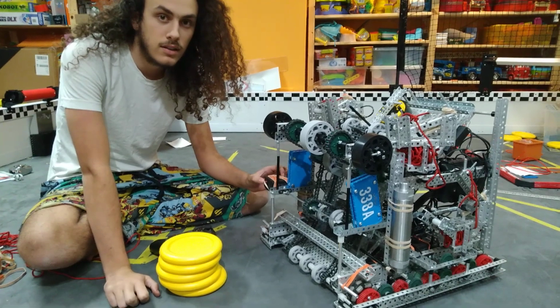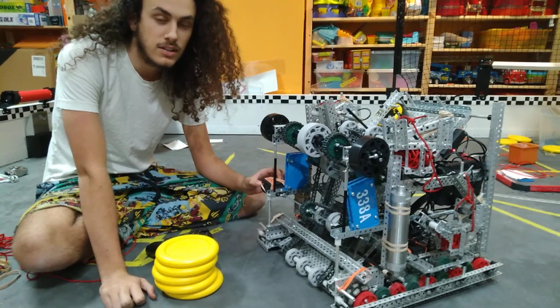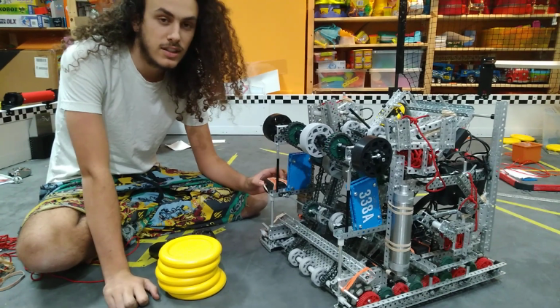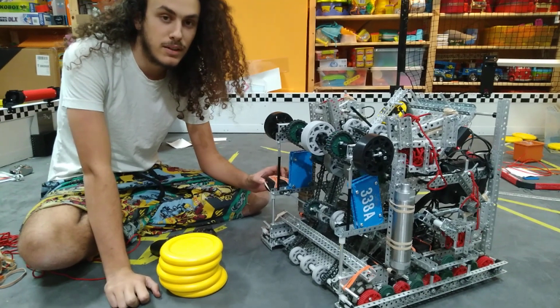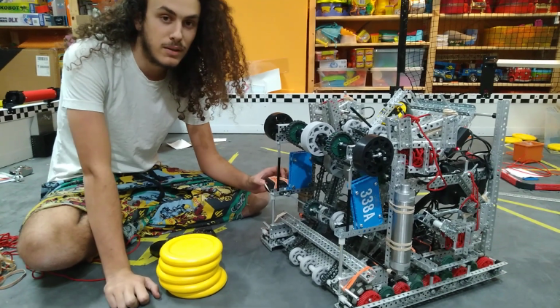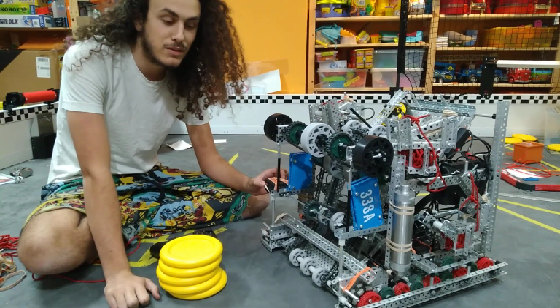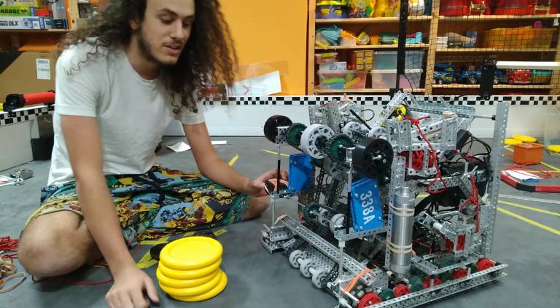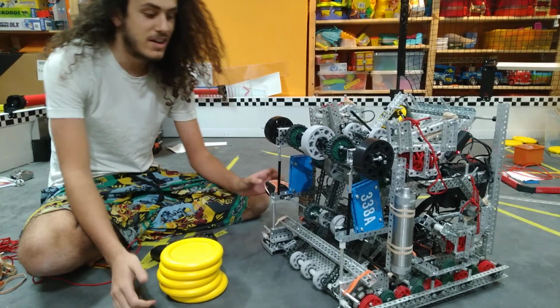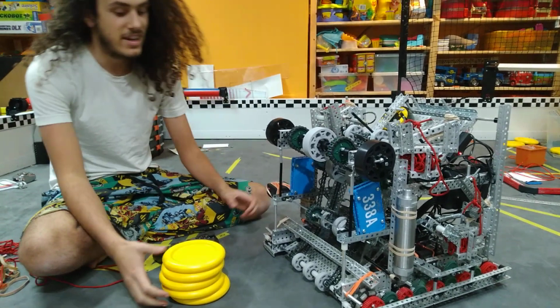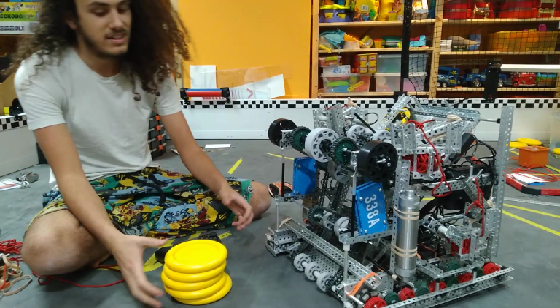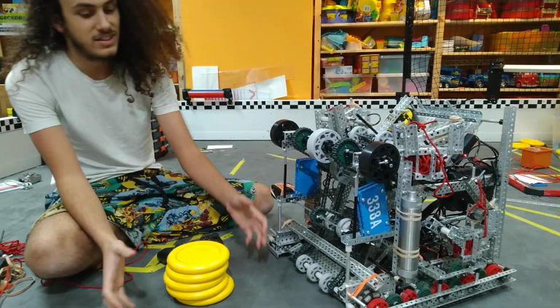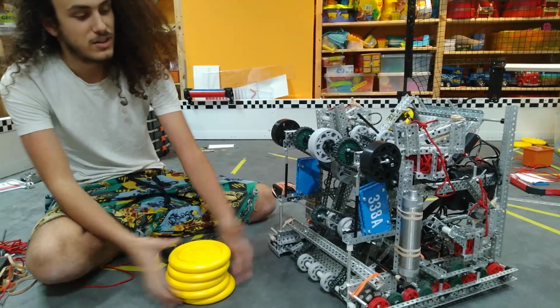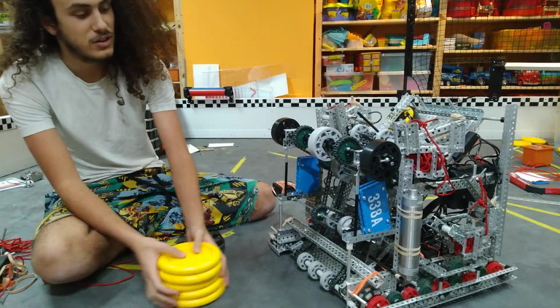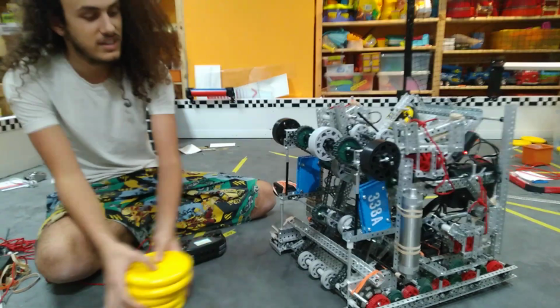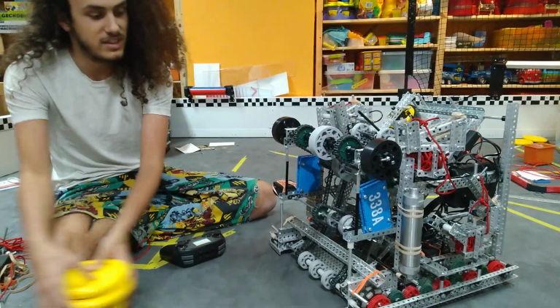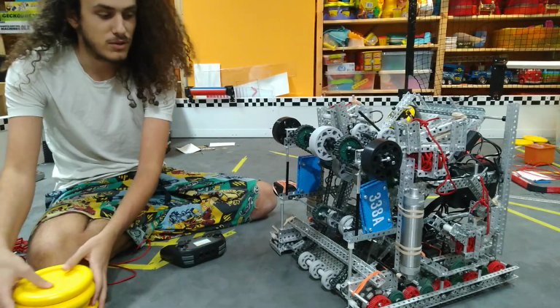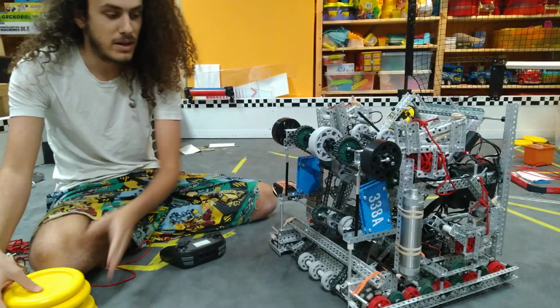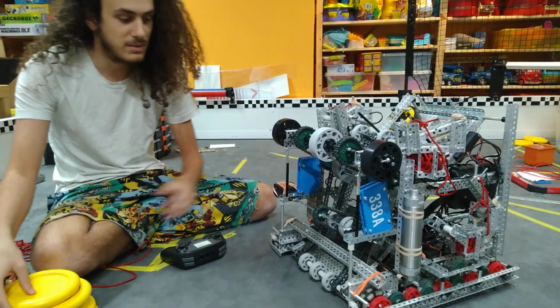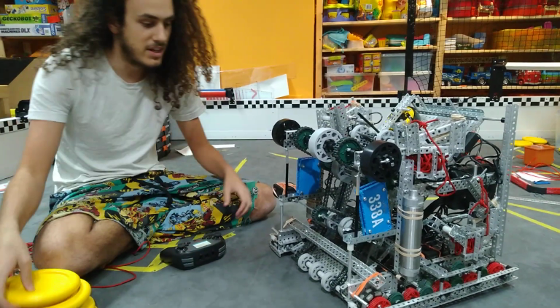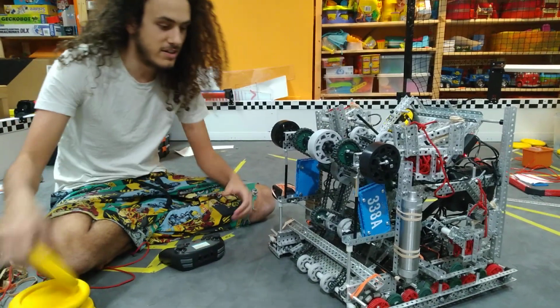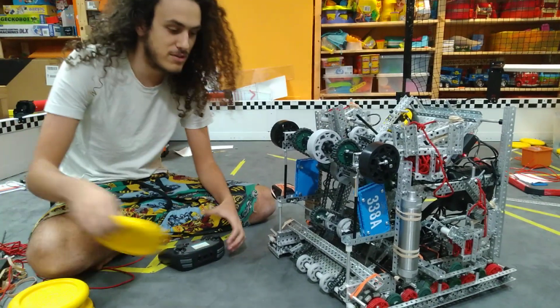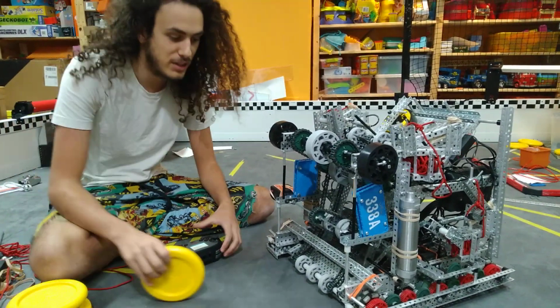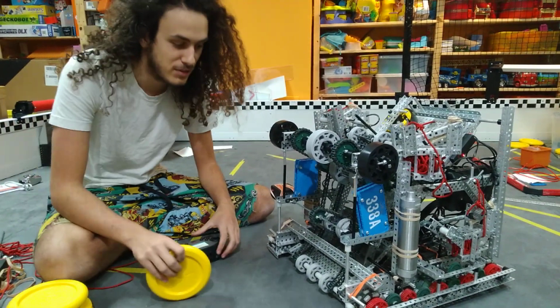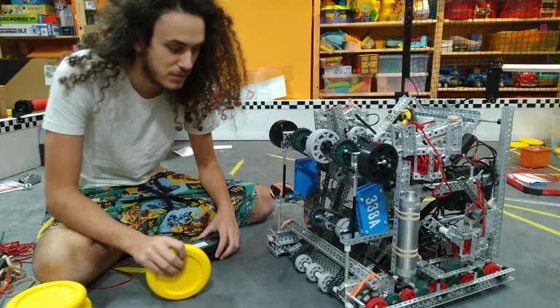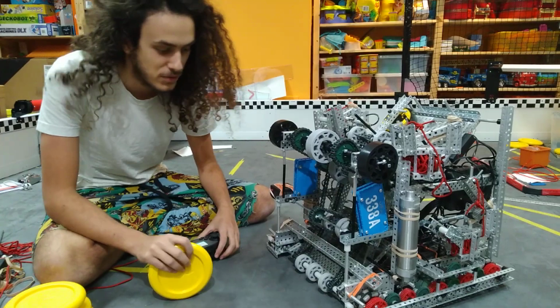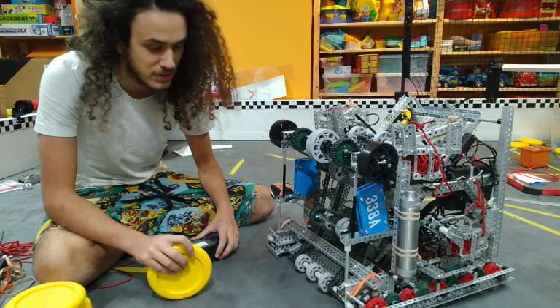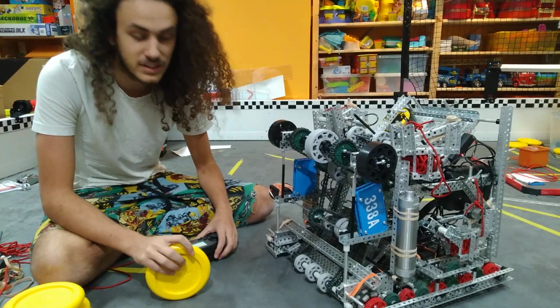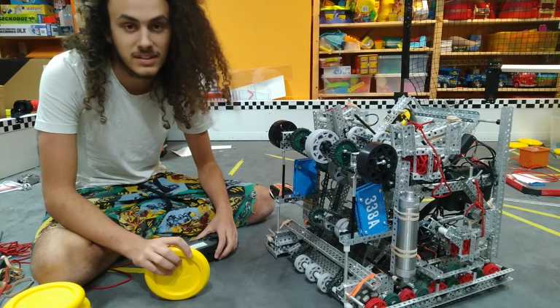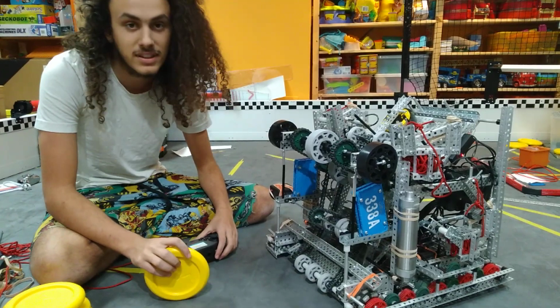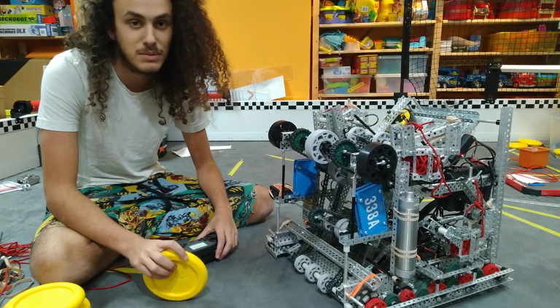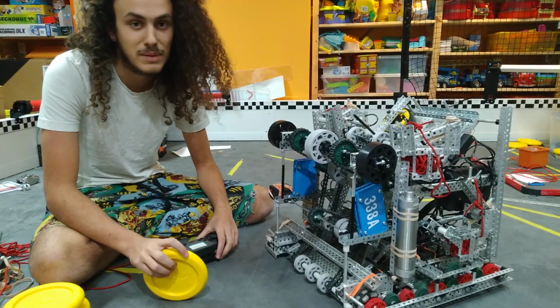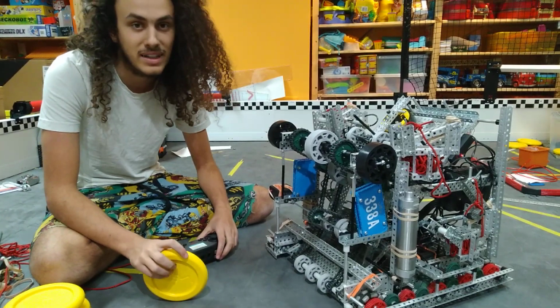This is Tim and Ellie from 330AA. This is an early season robot explanation — it doesn't really deserve a full review because it's pretty bad.